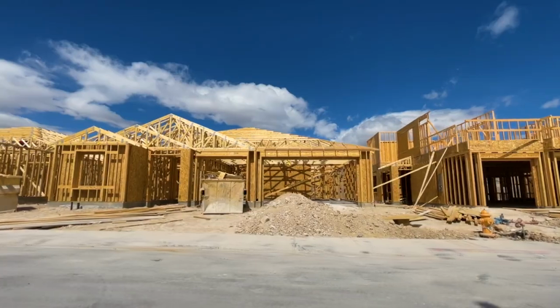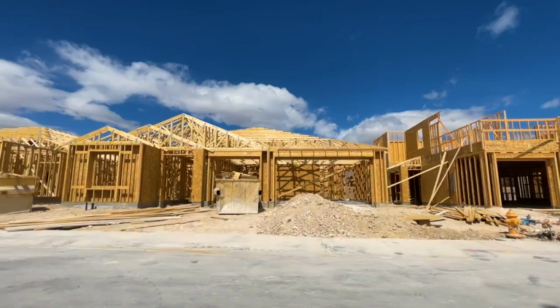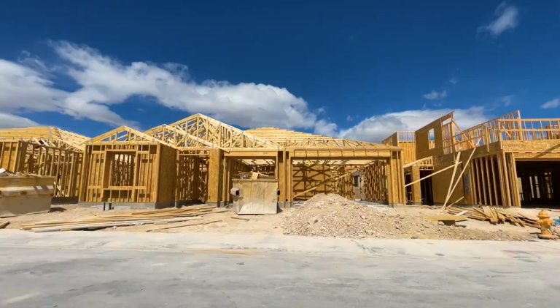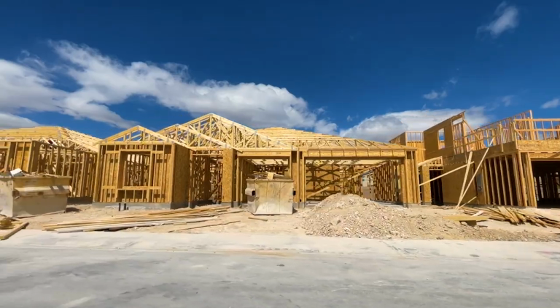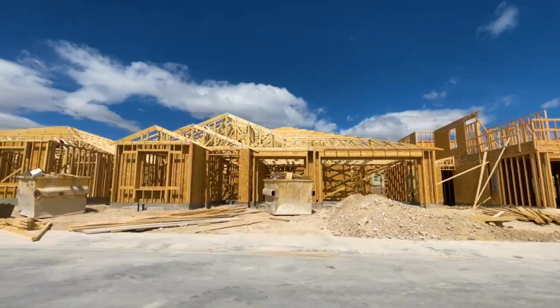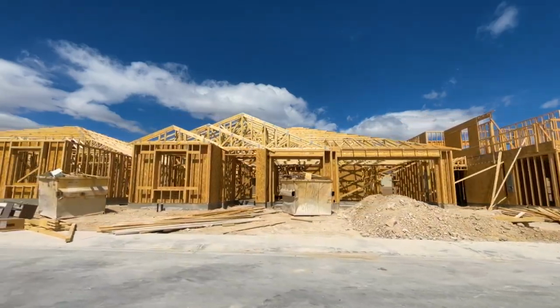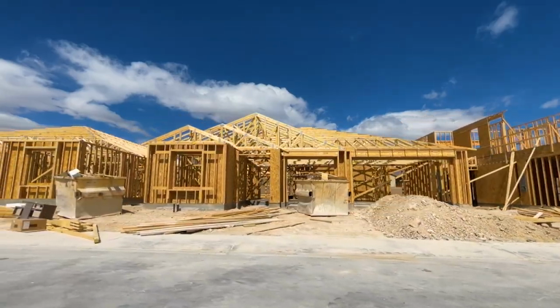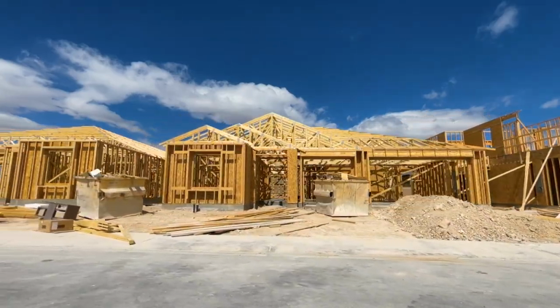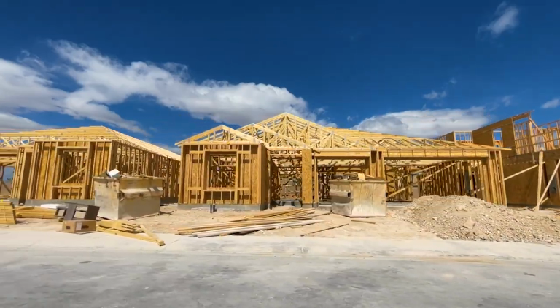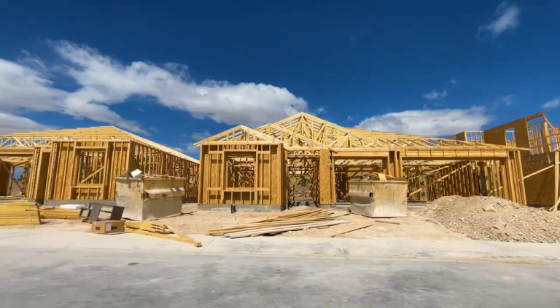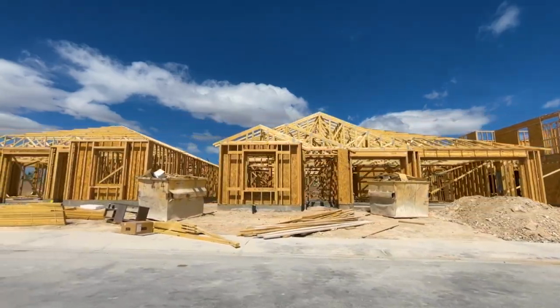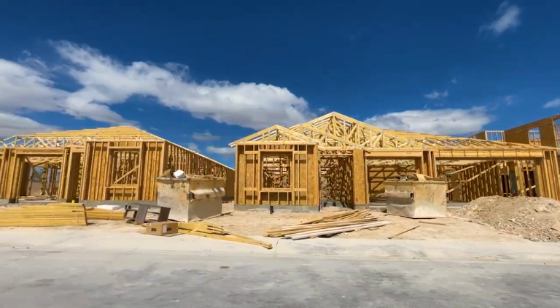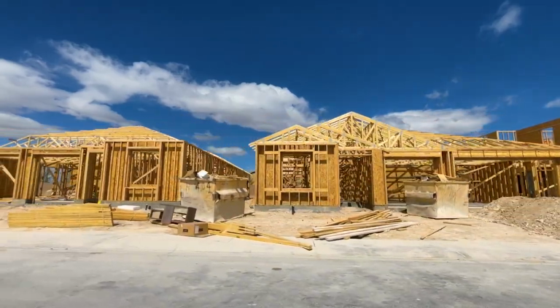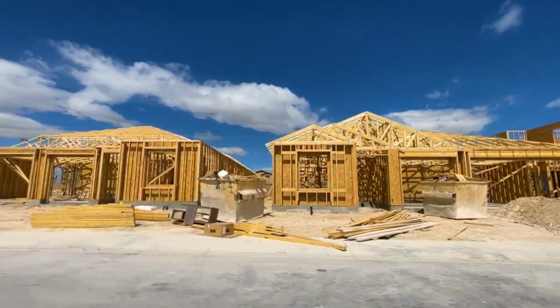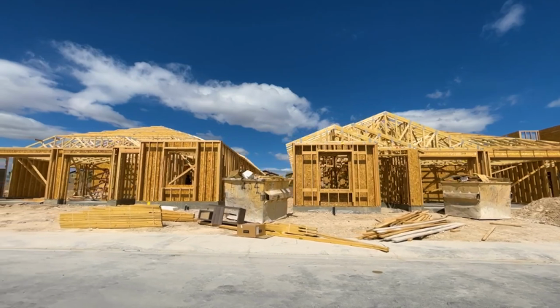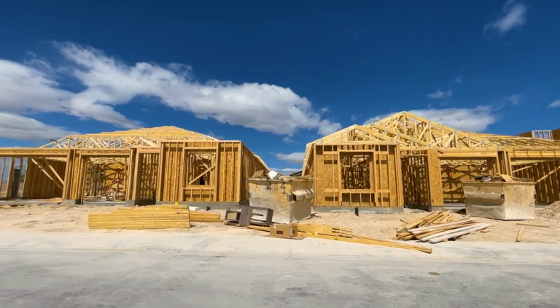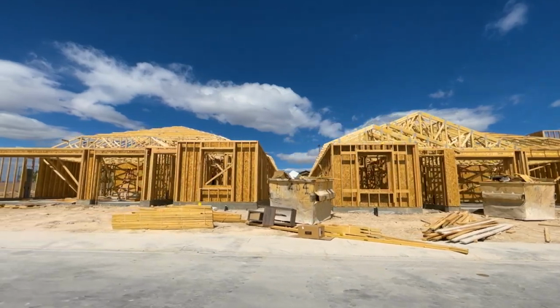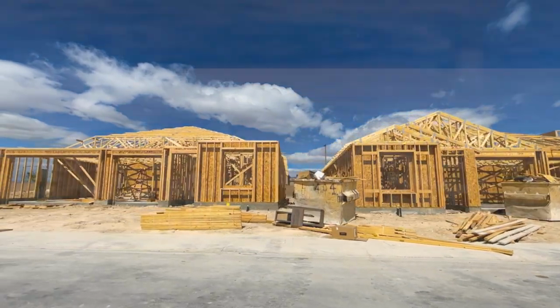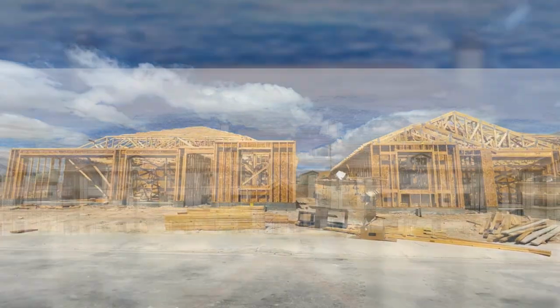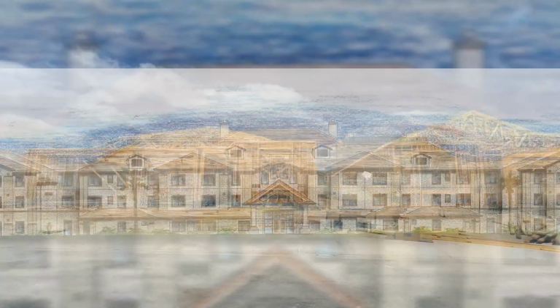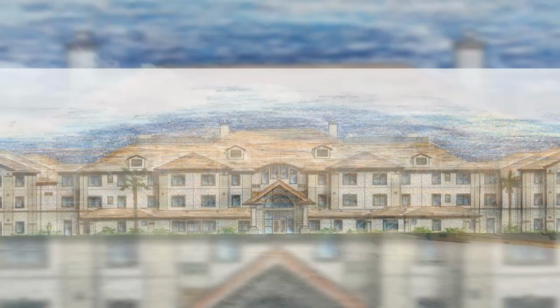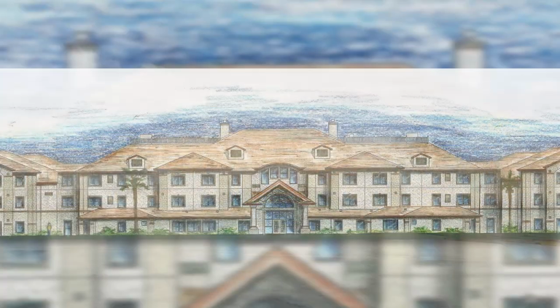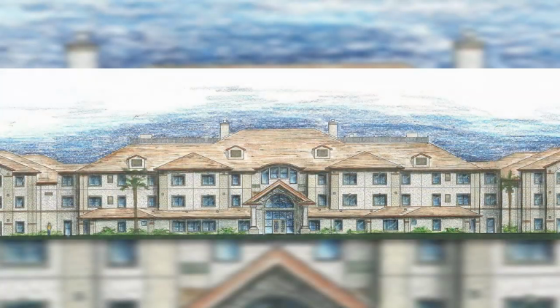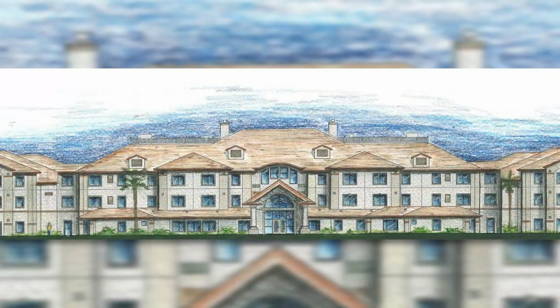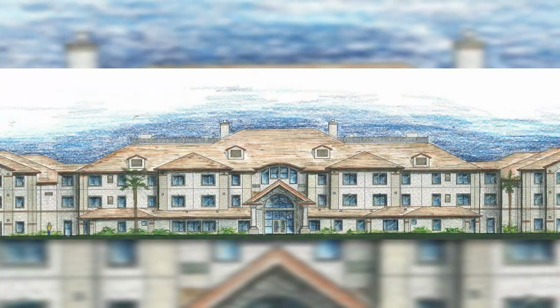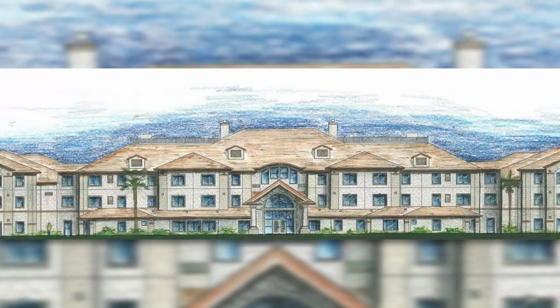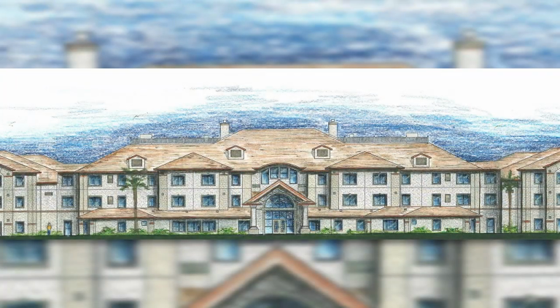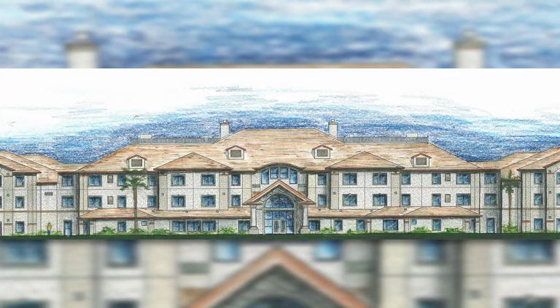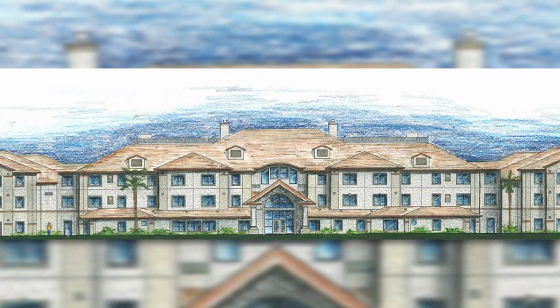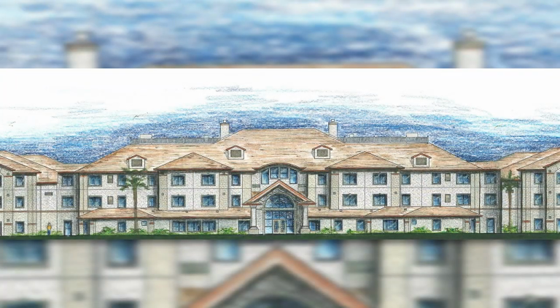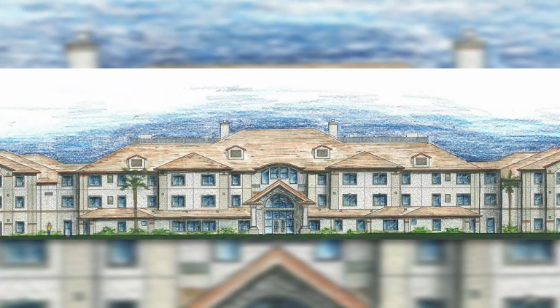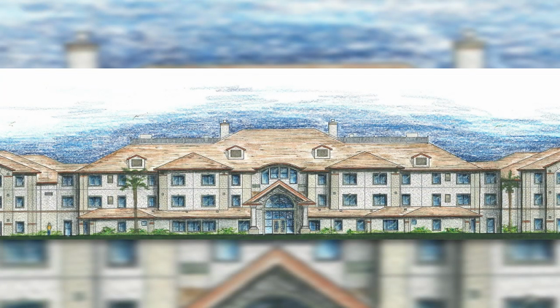There are a ton of new builds and there is a luxury assisted living facility being built right now as well.